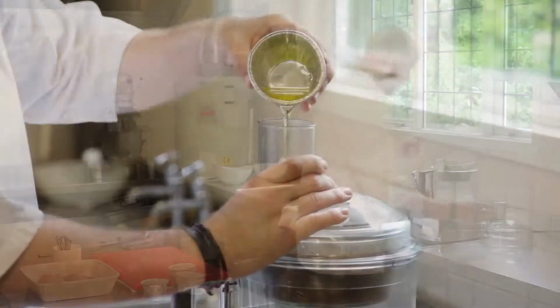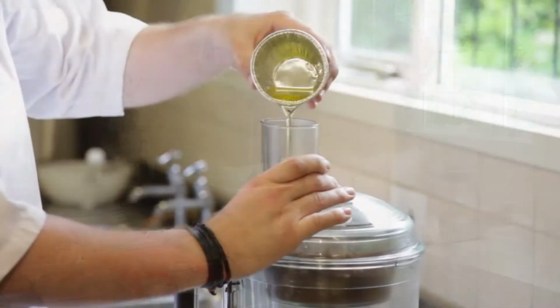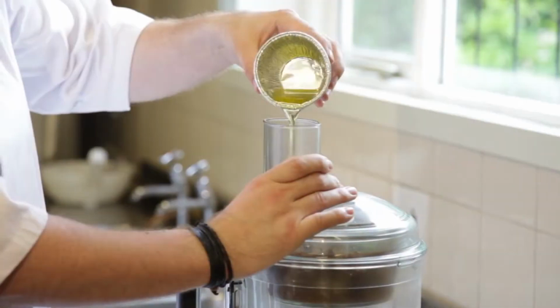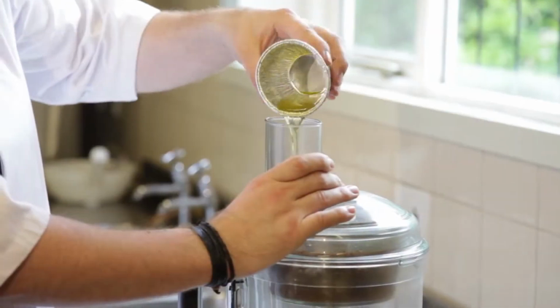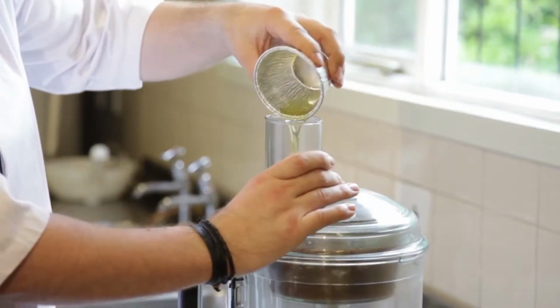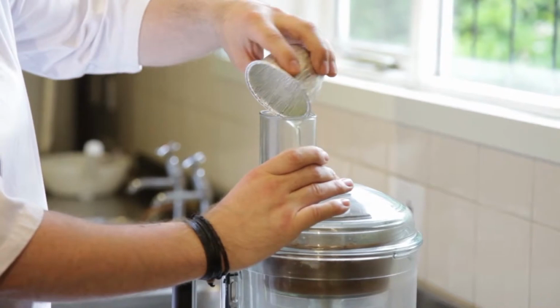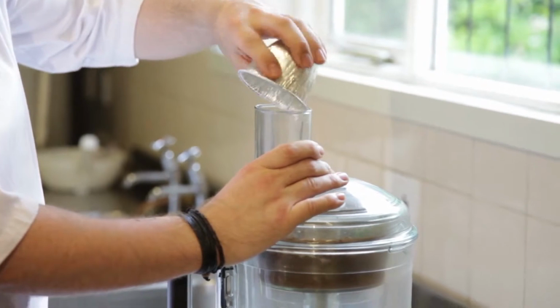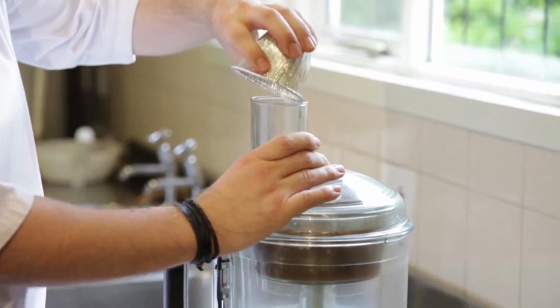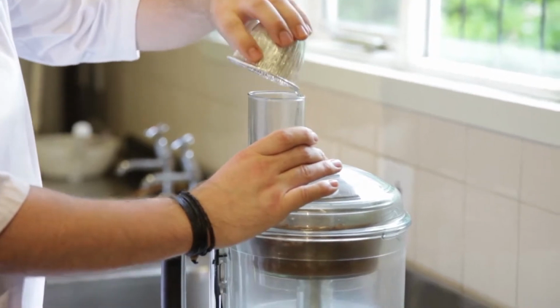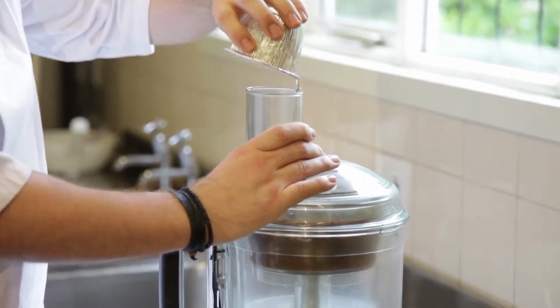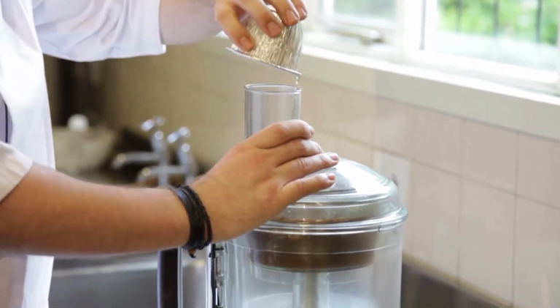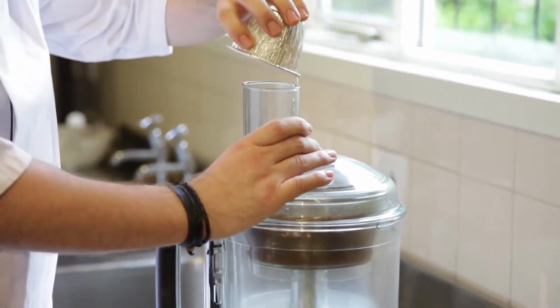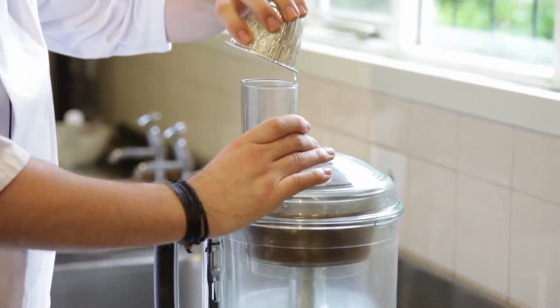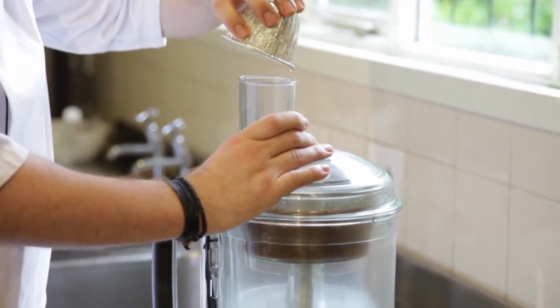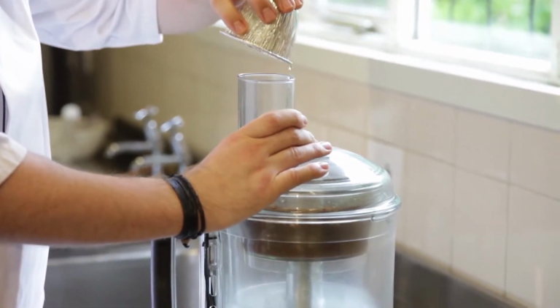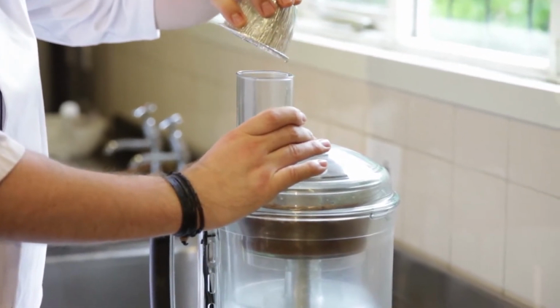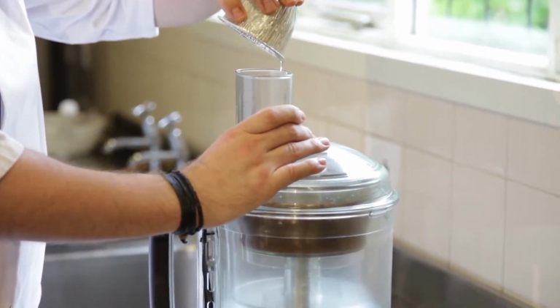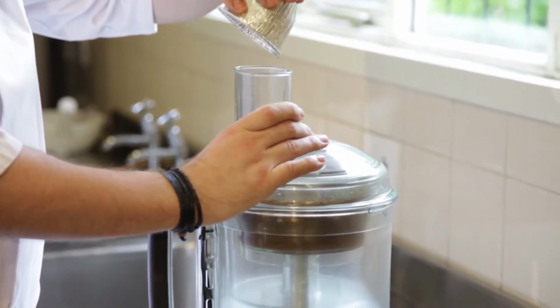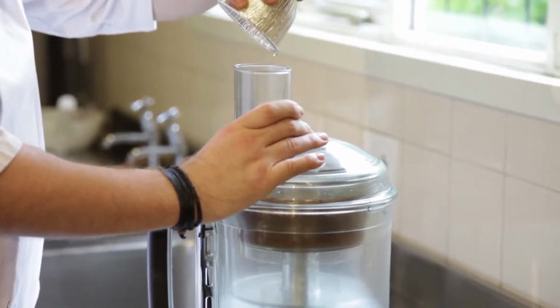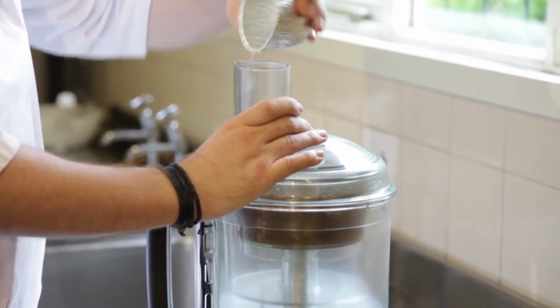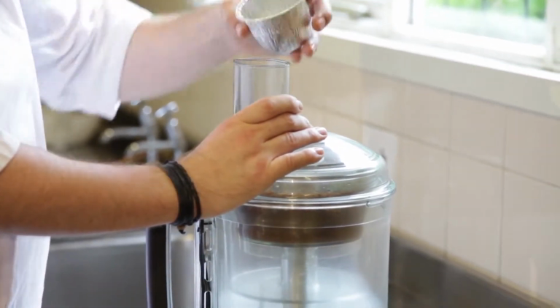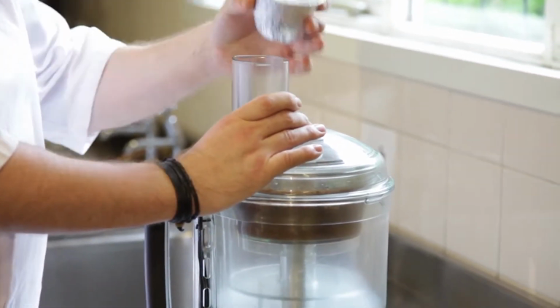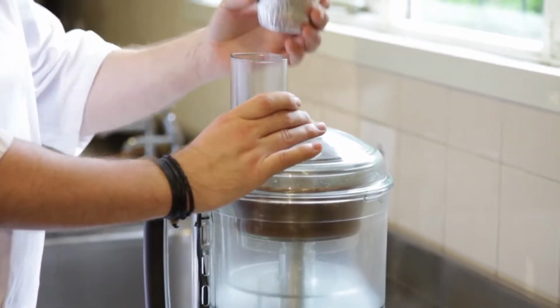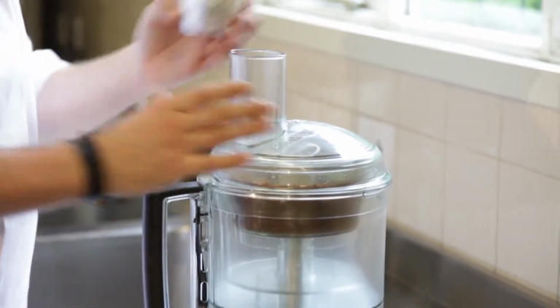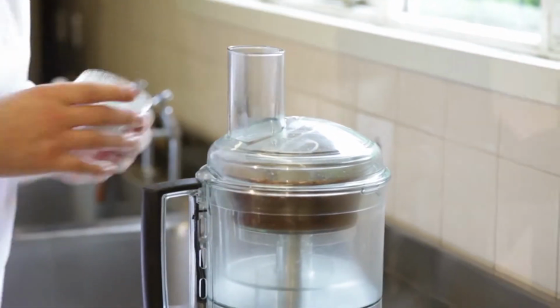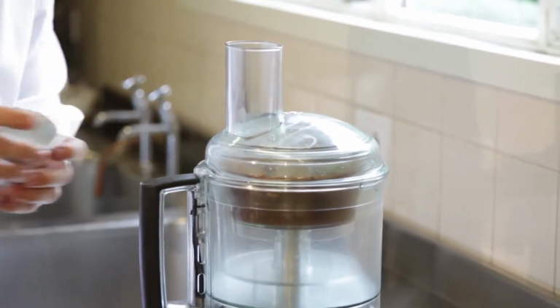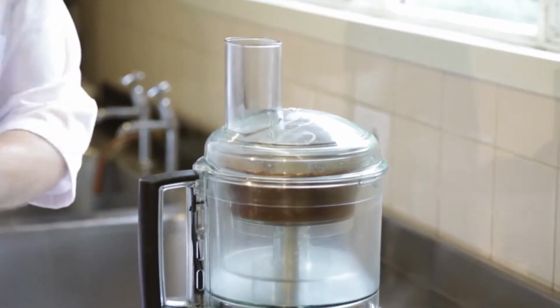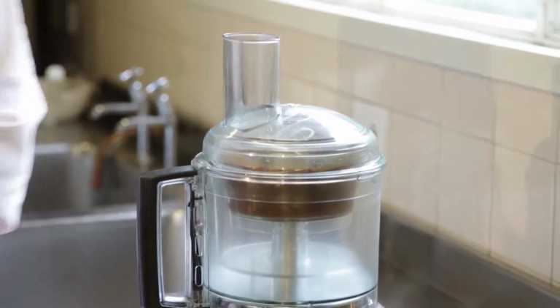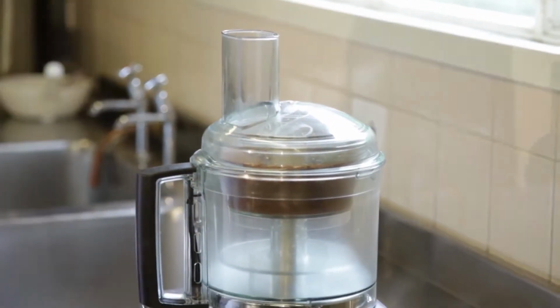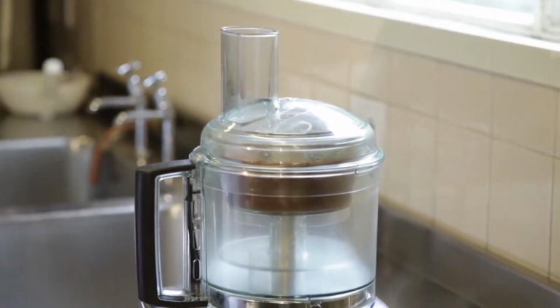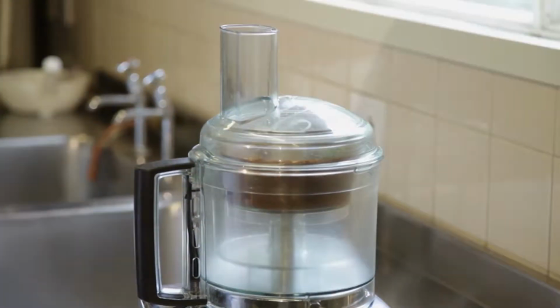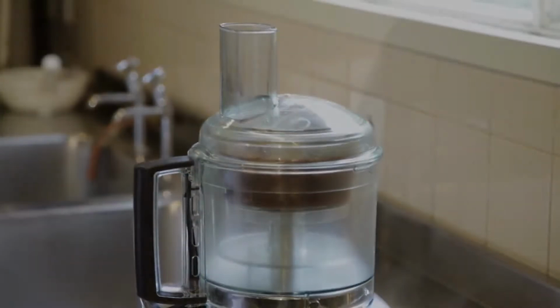As you blend, just add the oil slowly so you can get the right consistency for what you want.